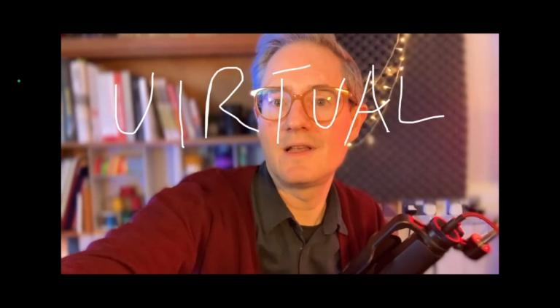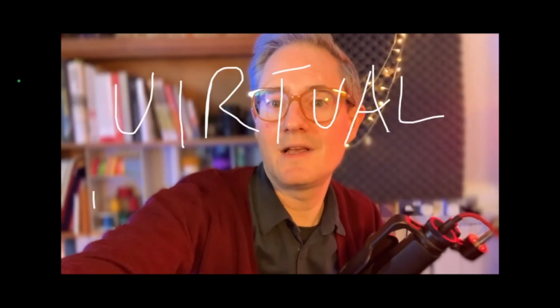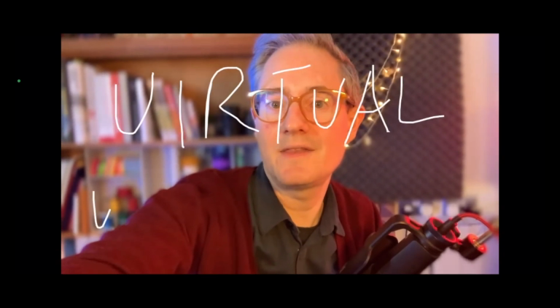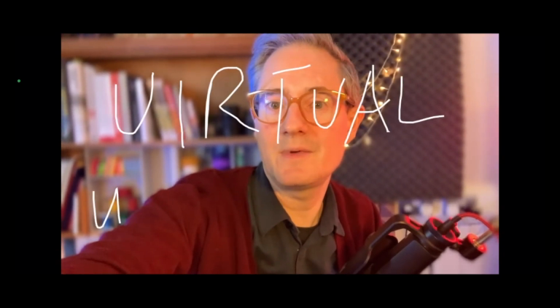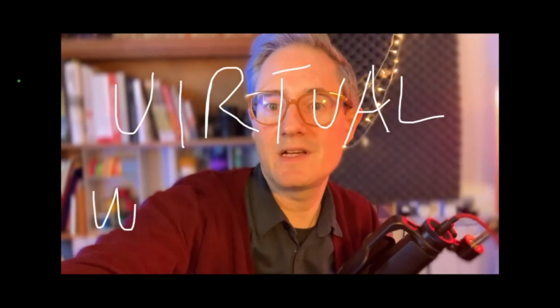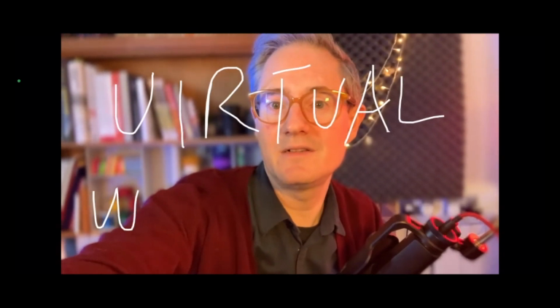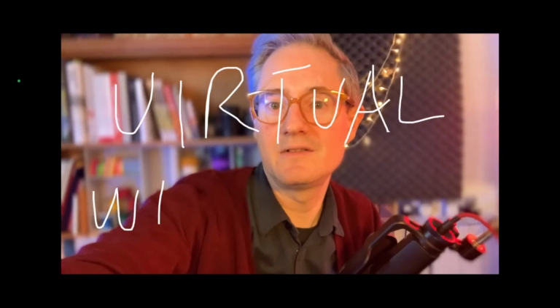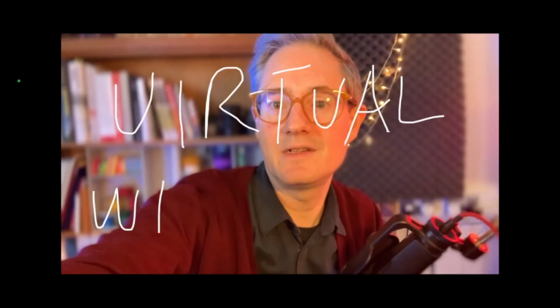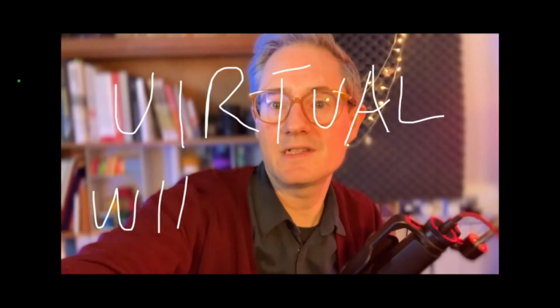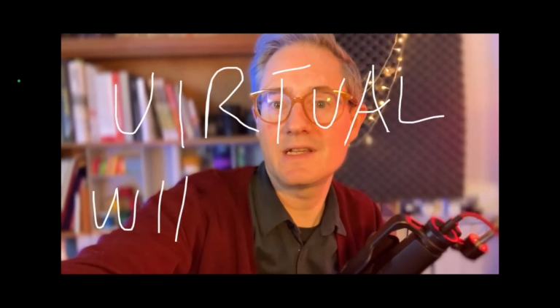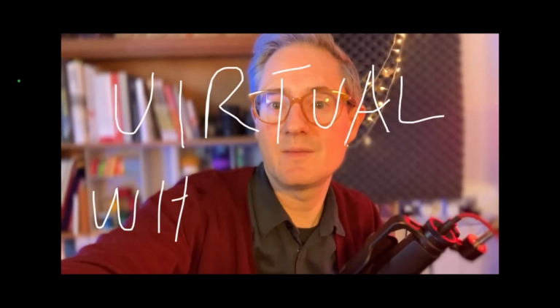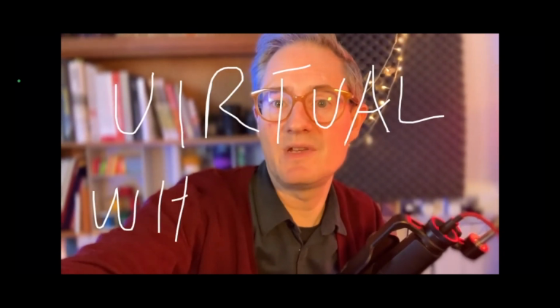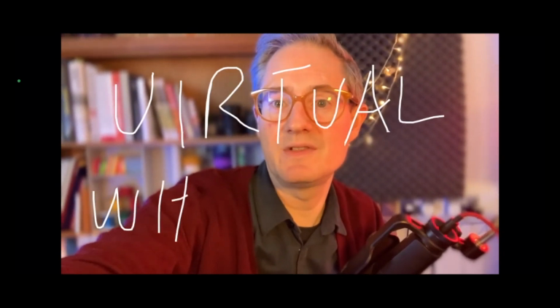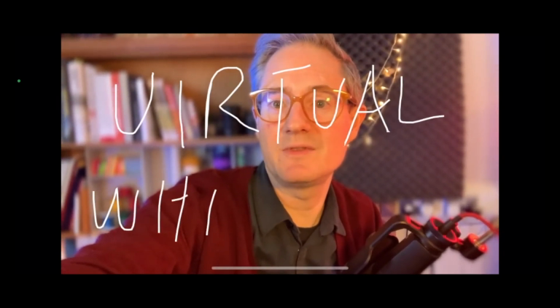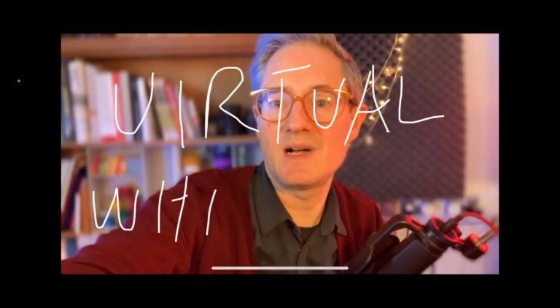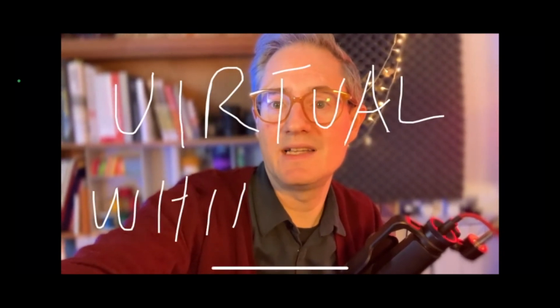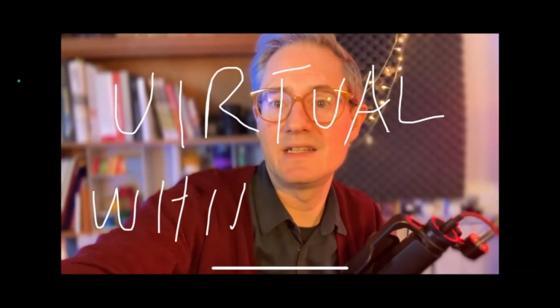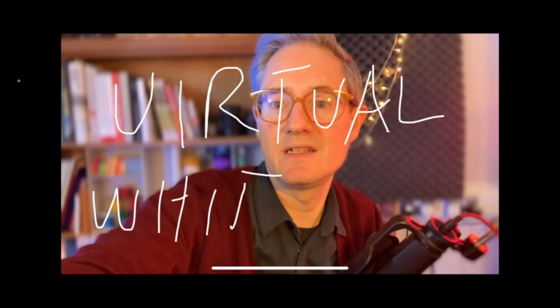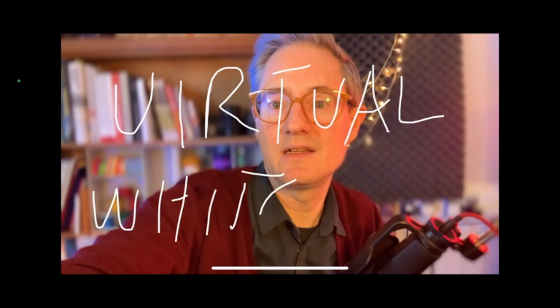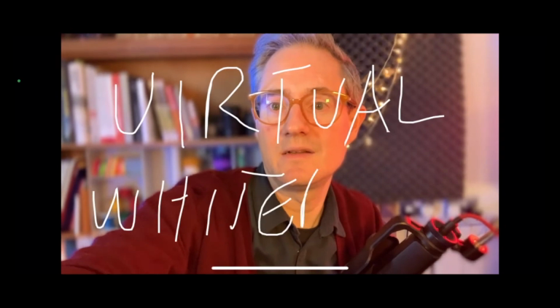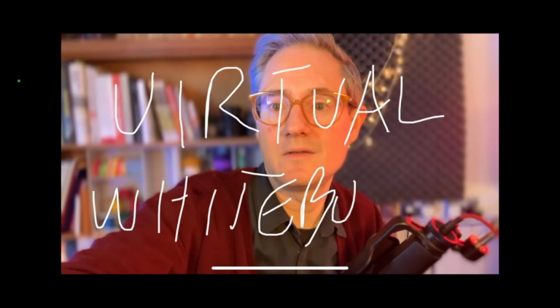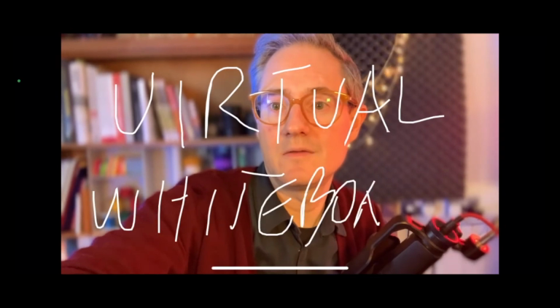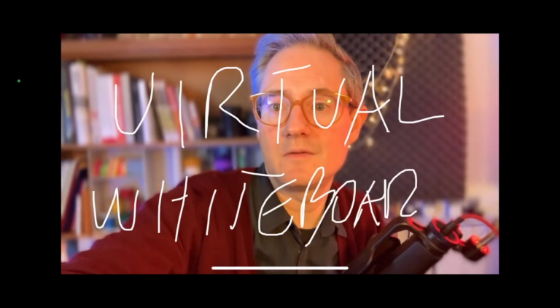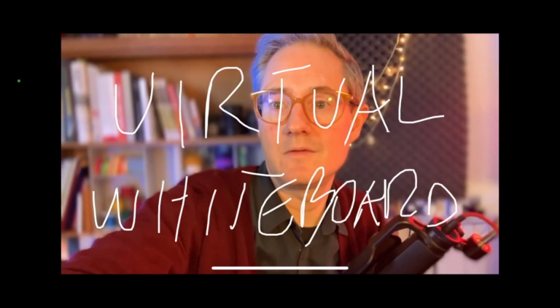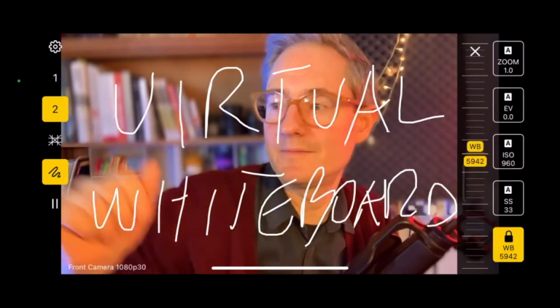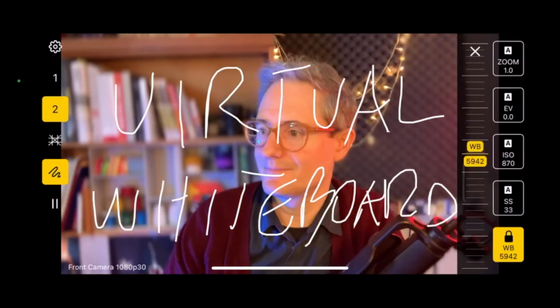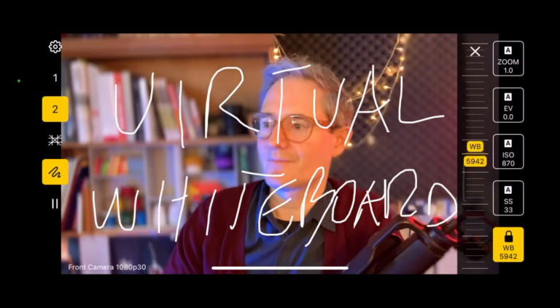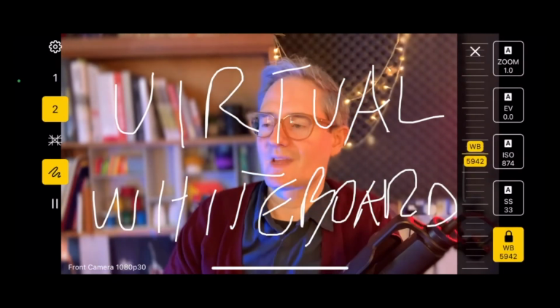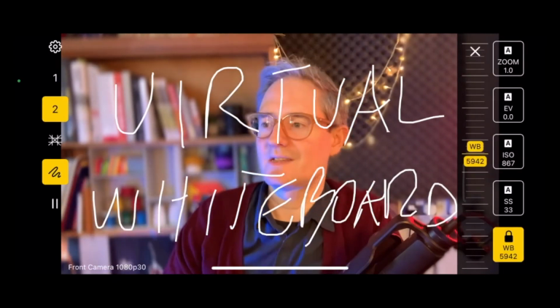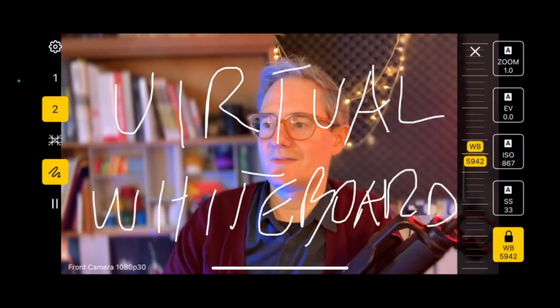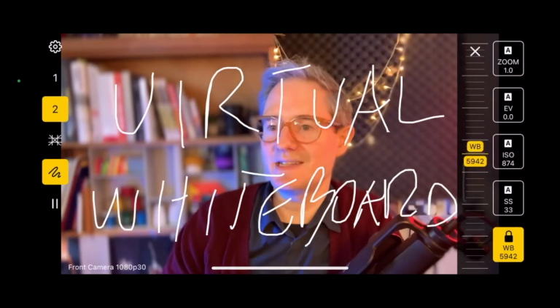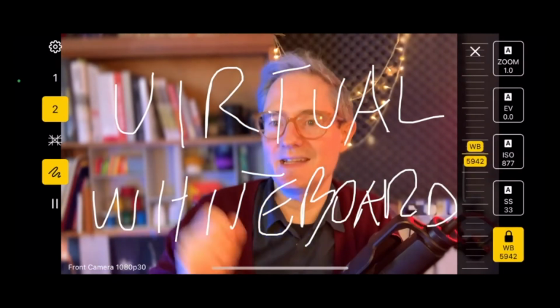And there we go. It's like I'm A Beautiful Mind. It's fun, isn't it?